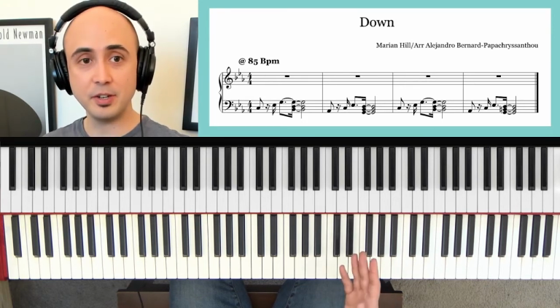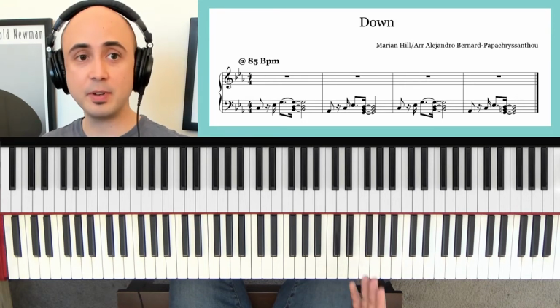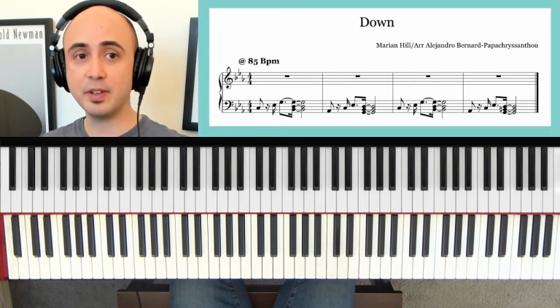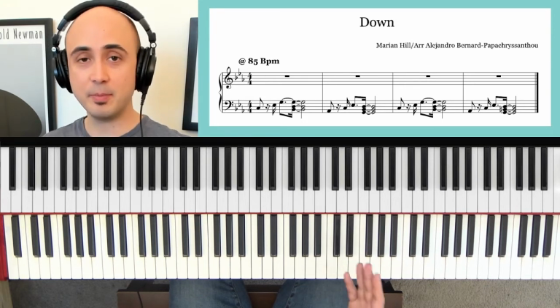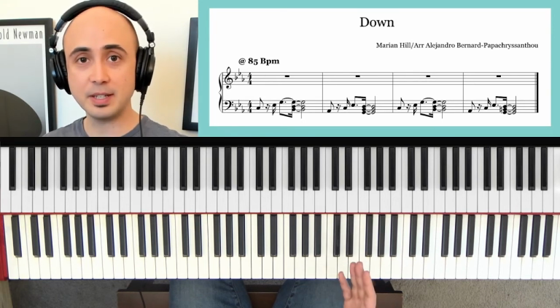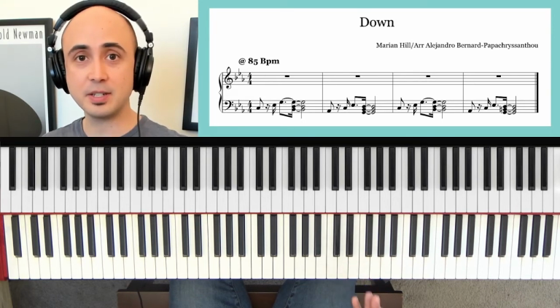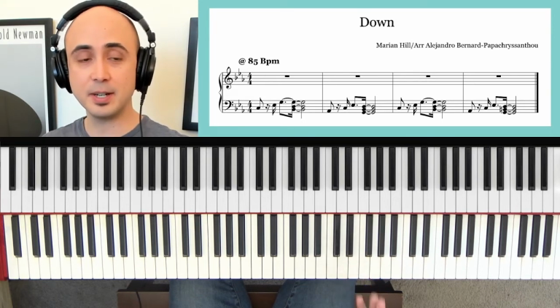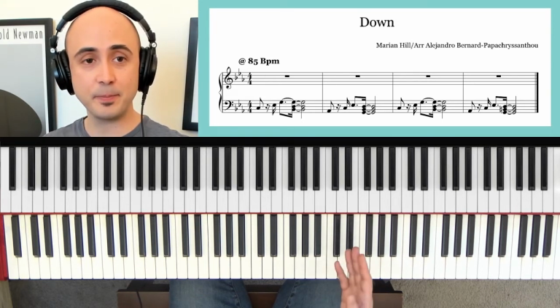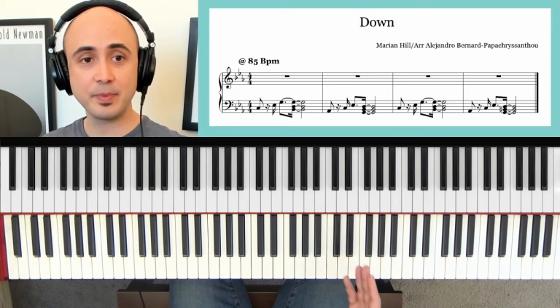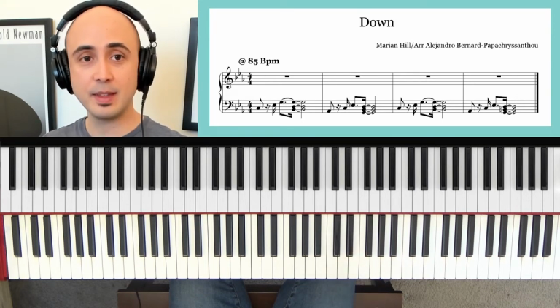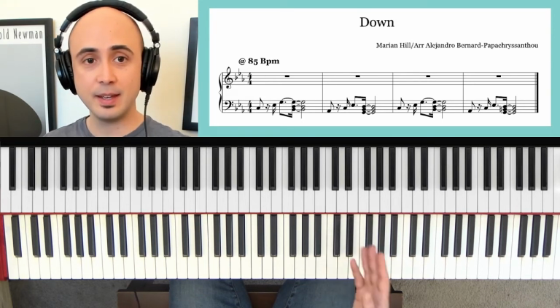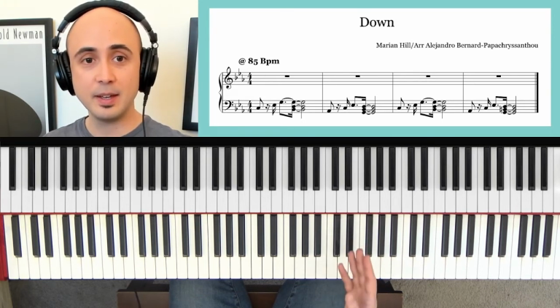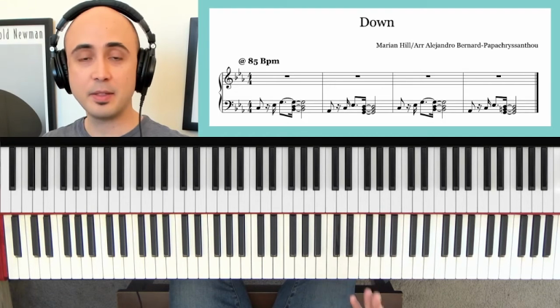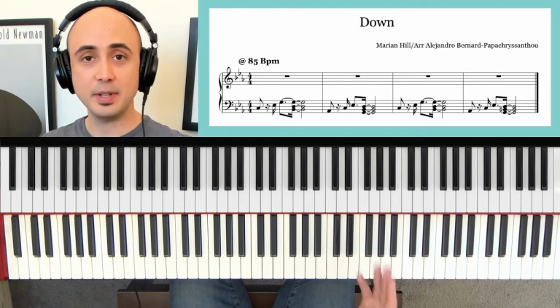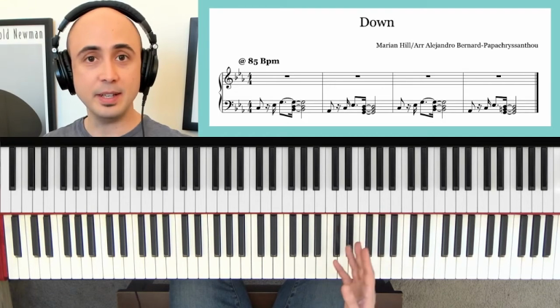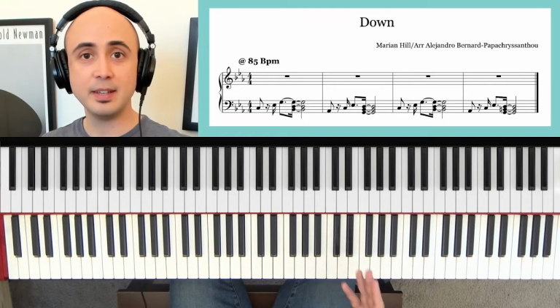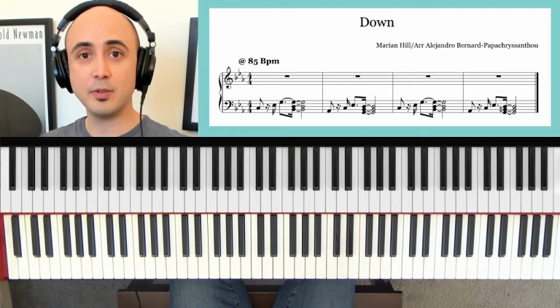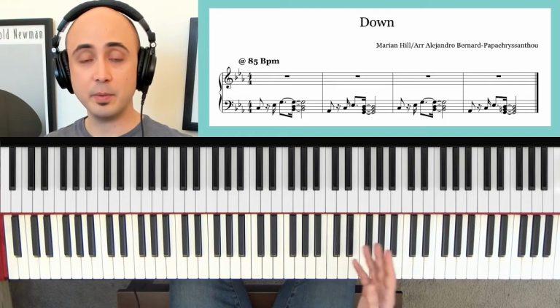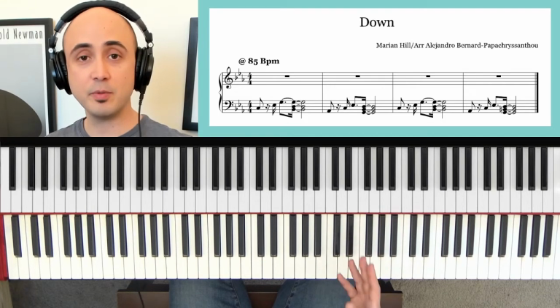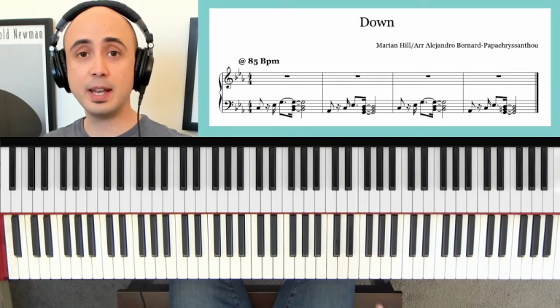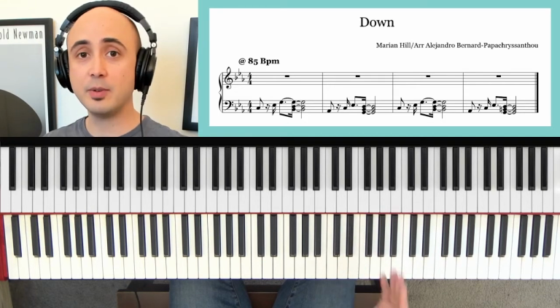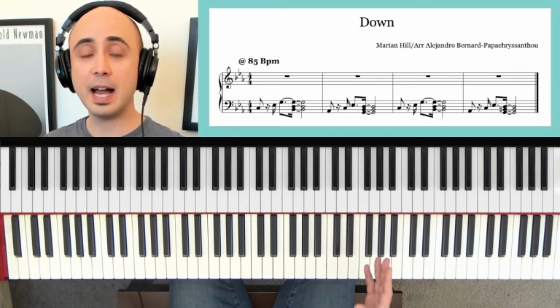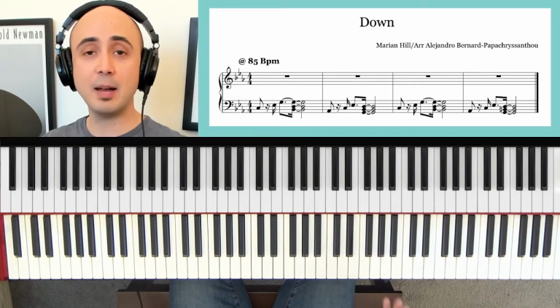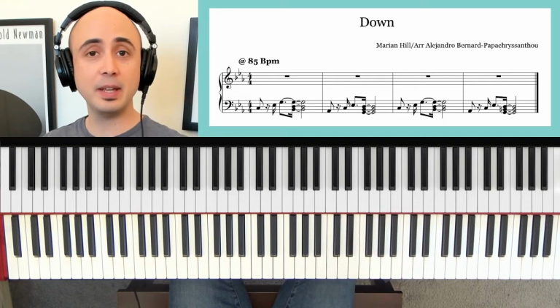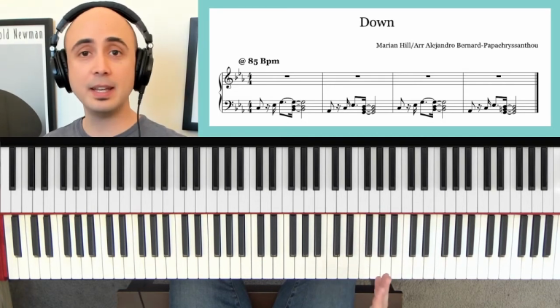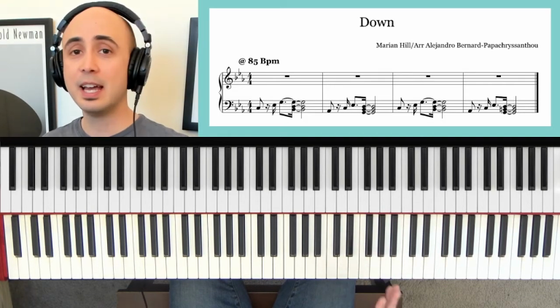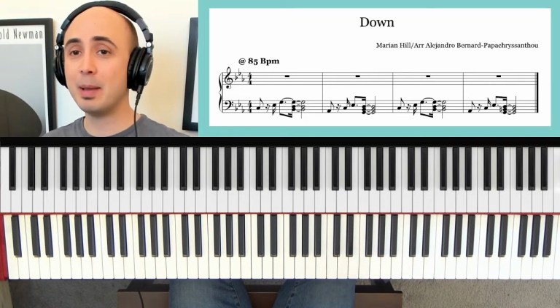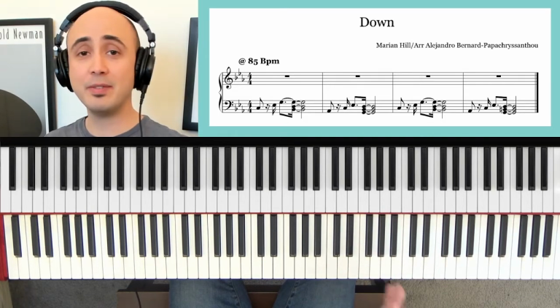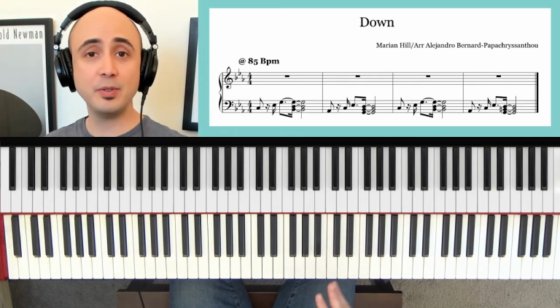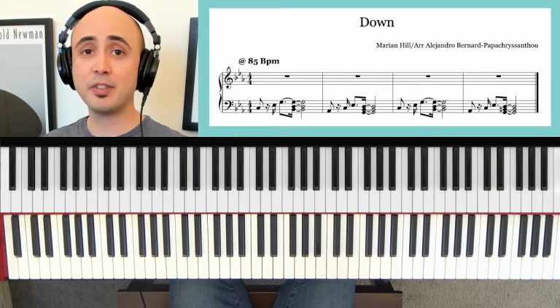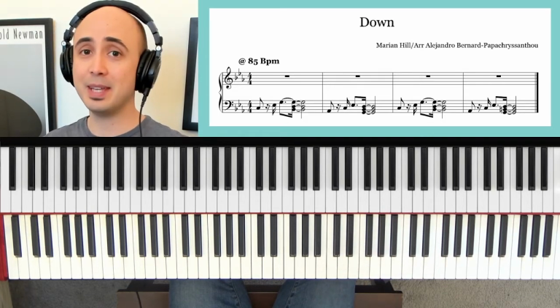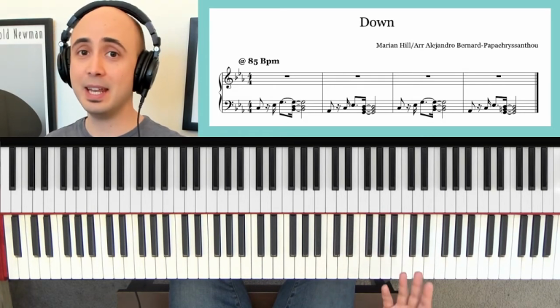You just want to feel the beat to start. And when you're ready, you can hop in — maybe even do just the beginning.